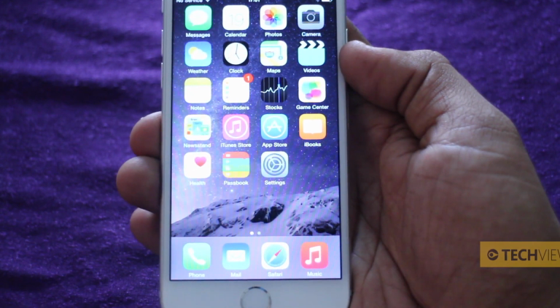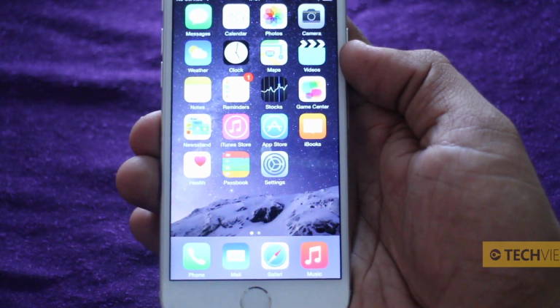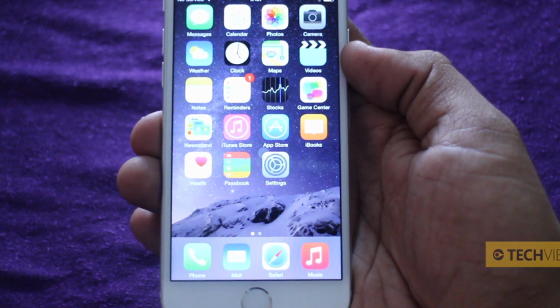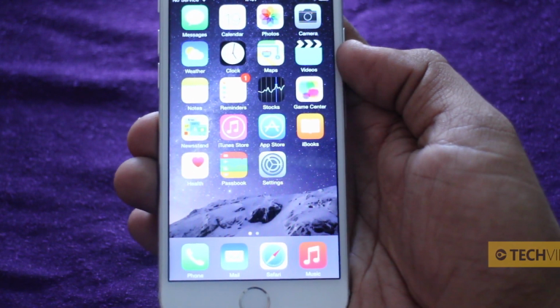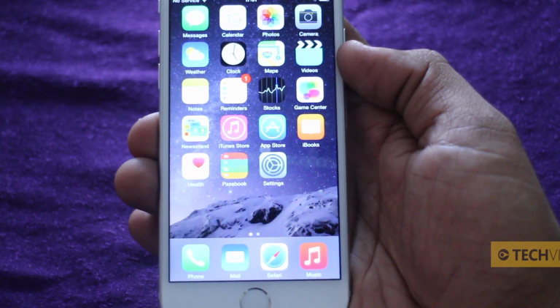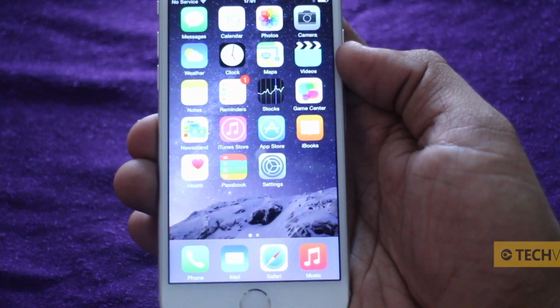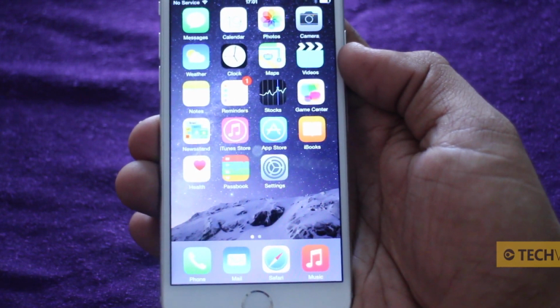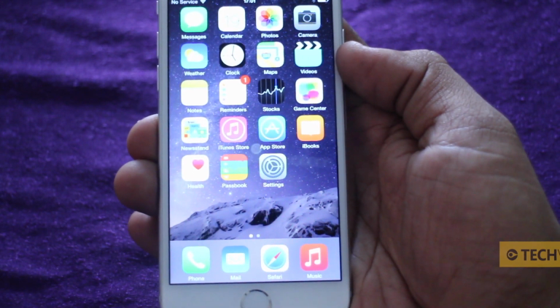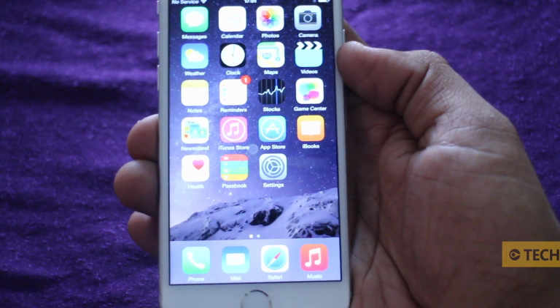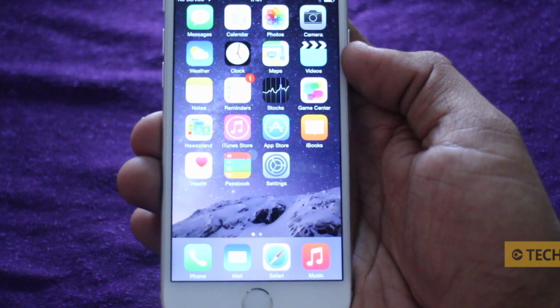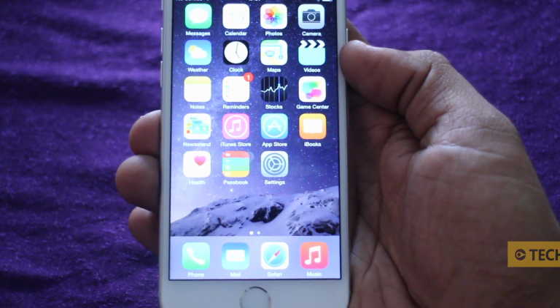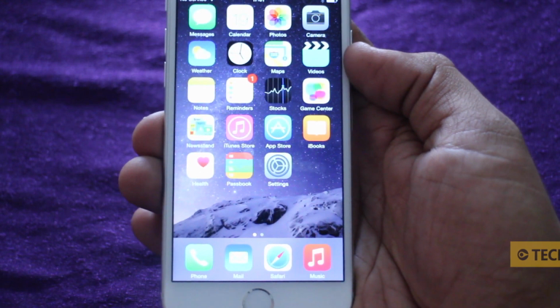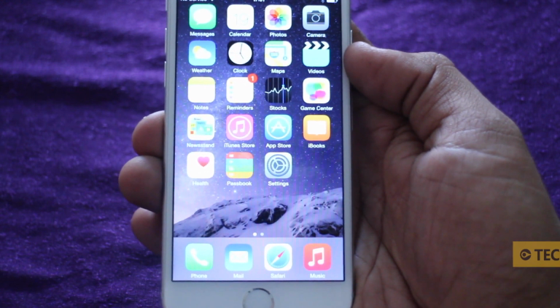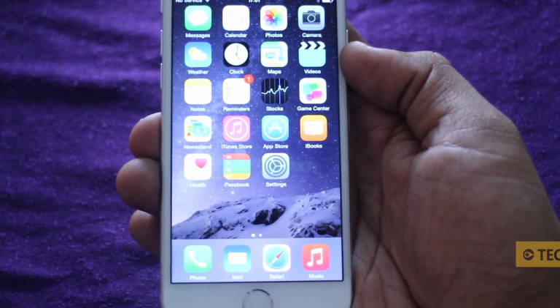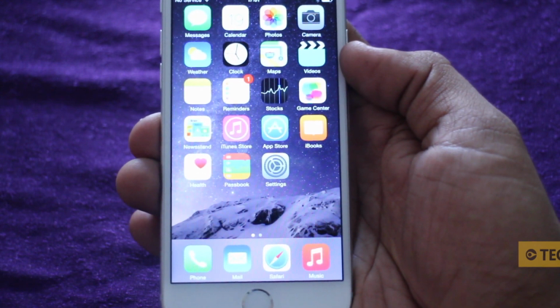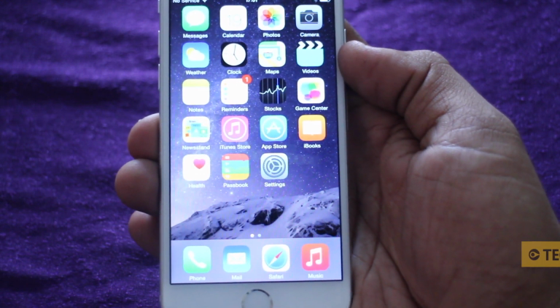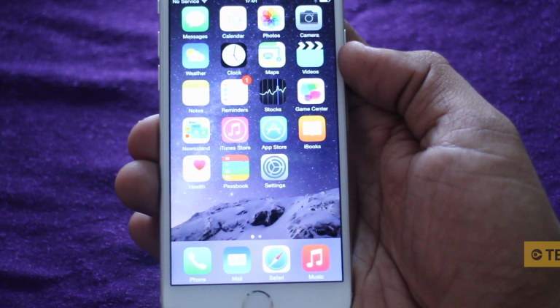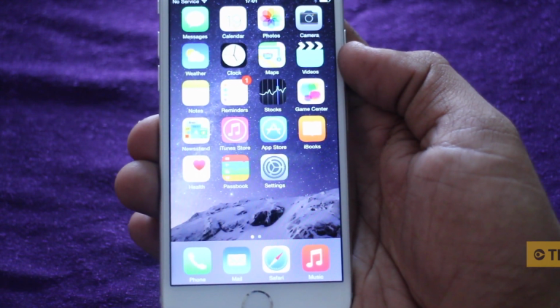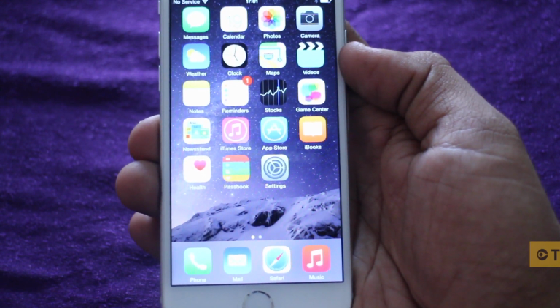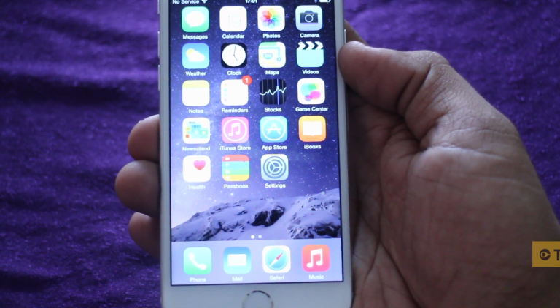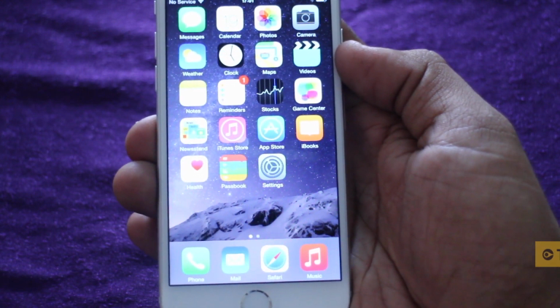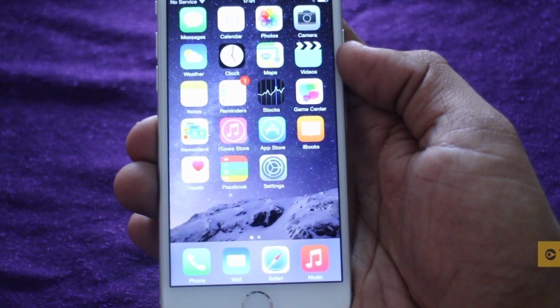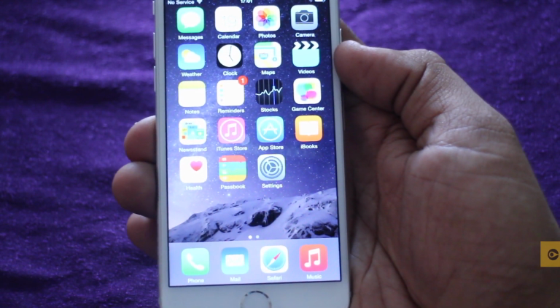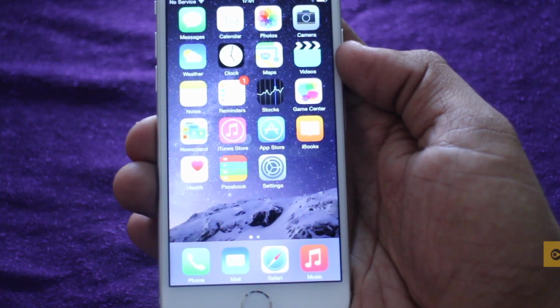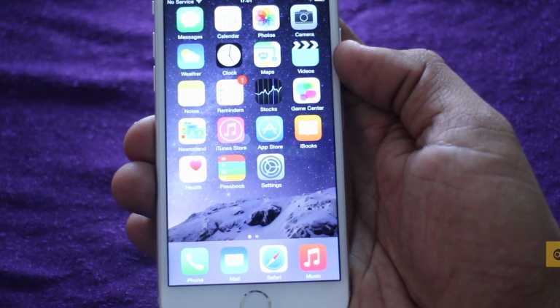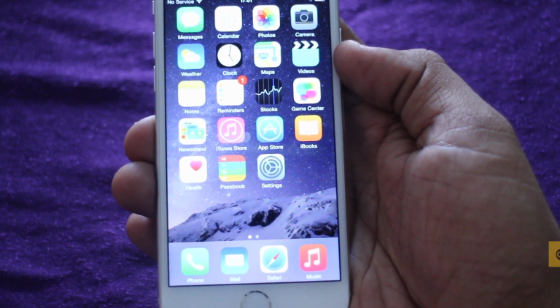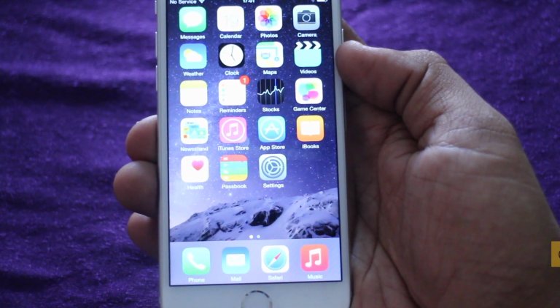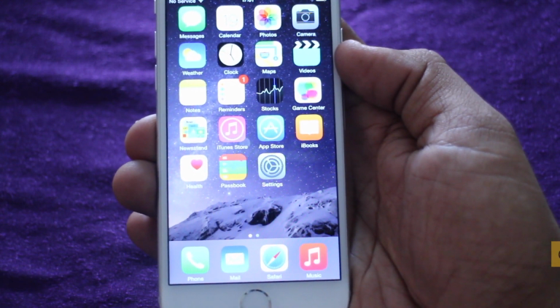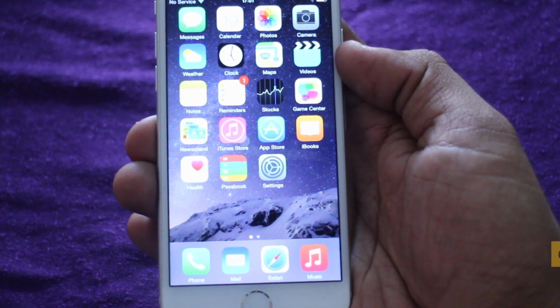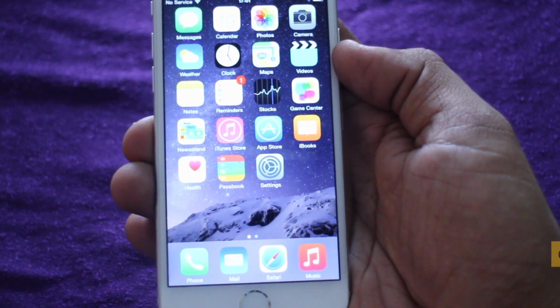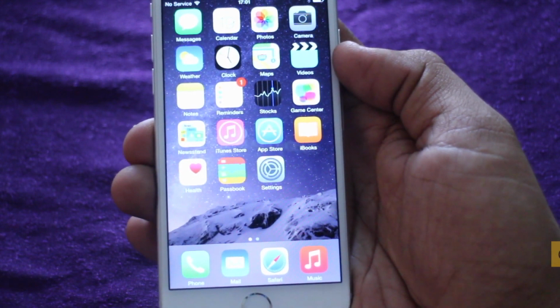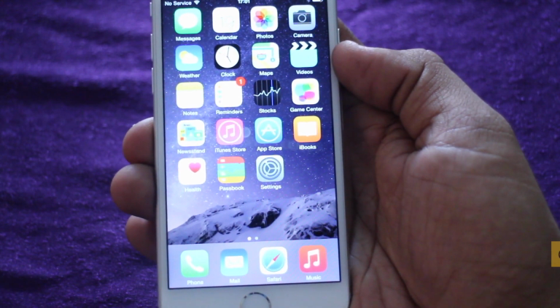This has been a guide to show you how to set up your iPhone 6 for the first time. Thanks for watching — please like, comment and subscribe. I'll see you in the next video.